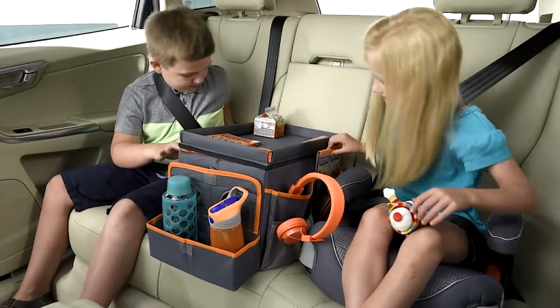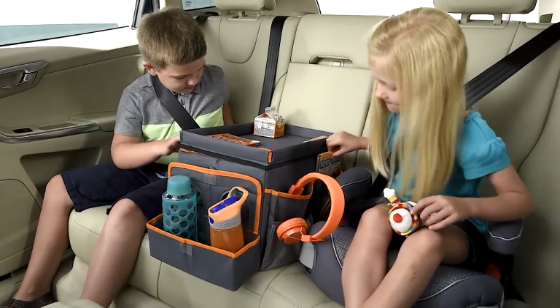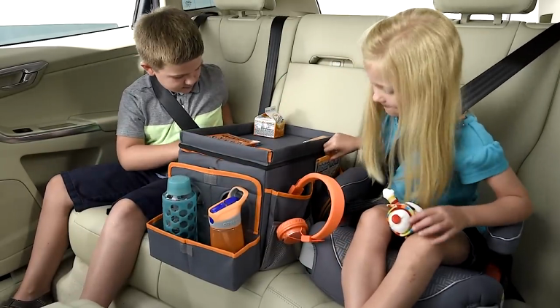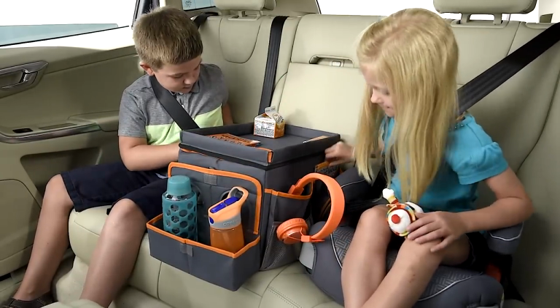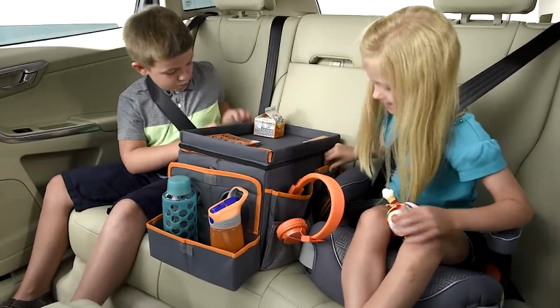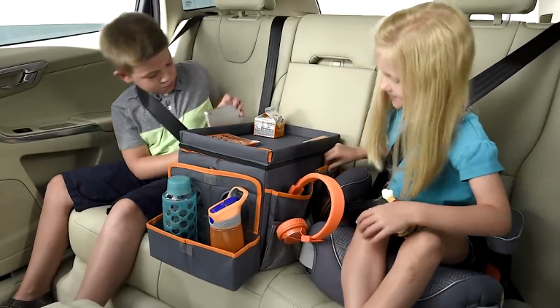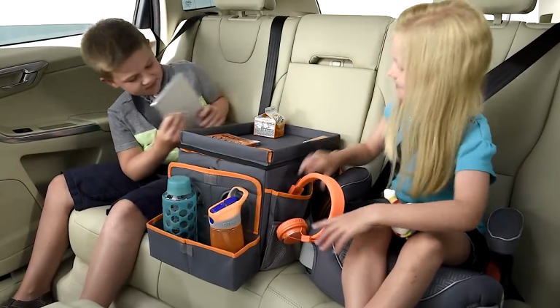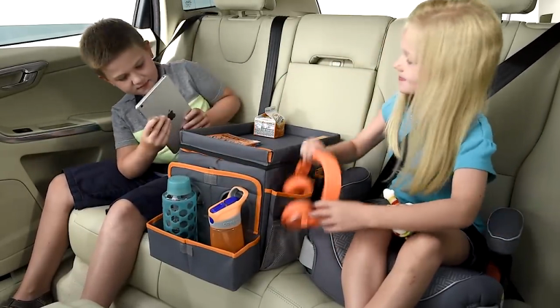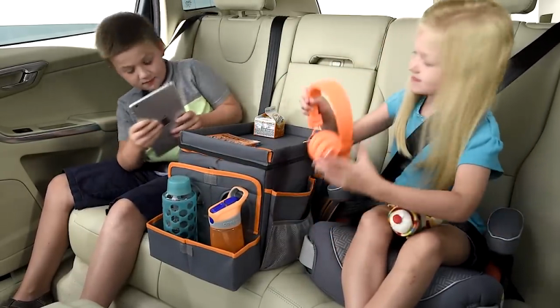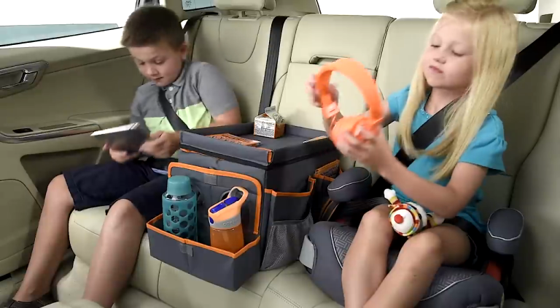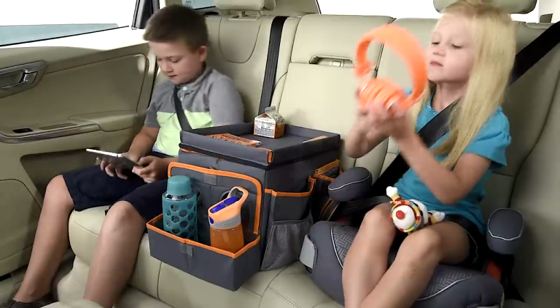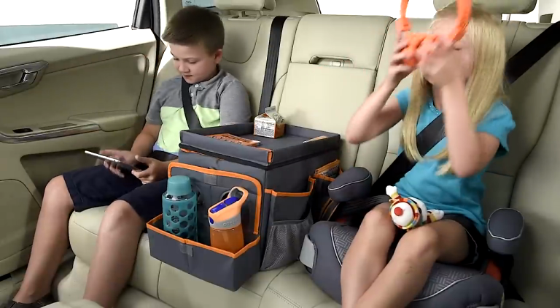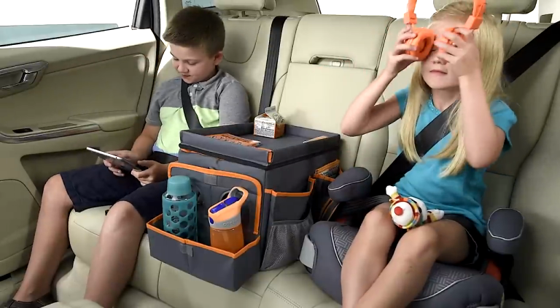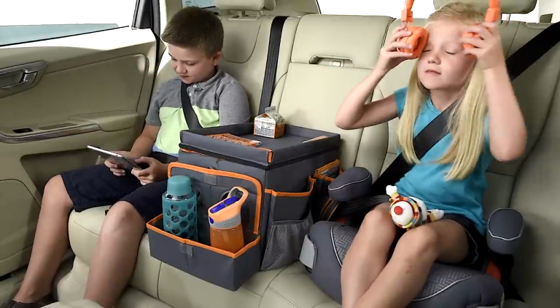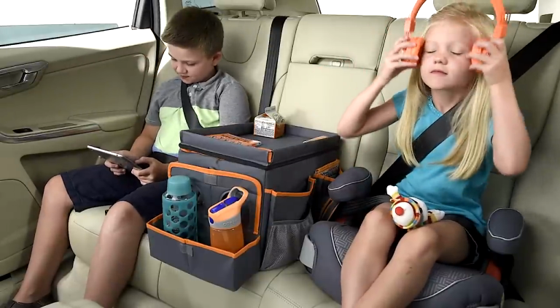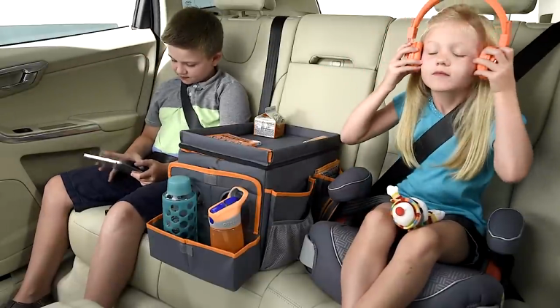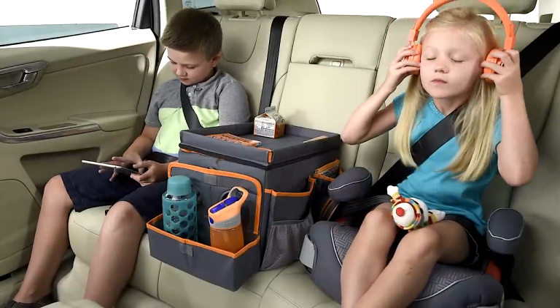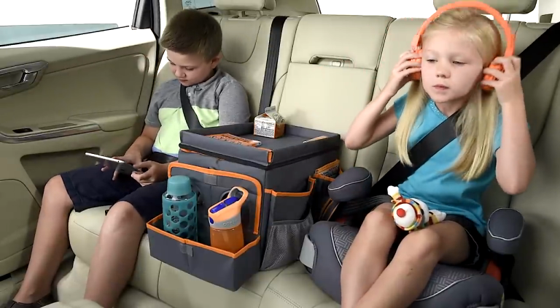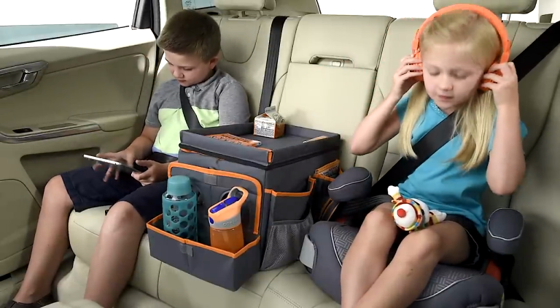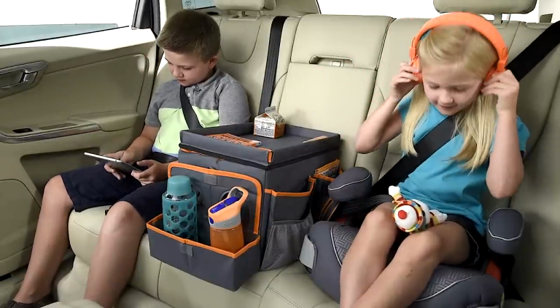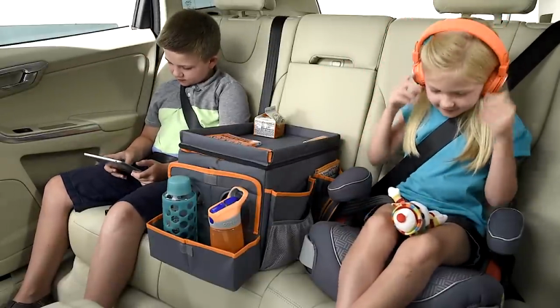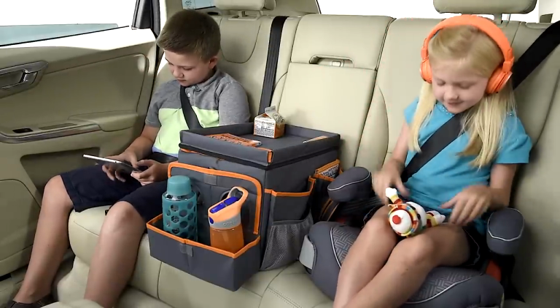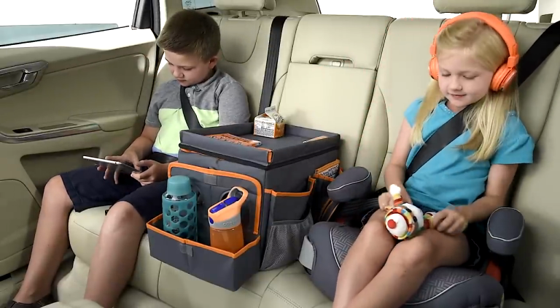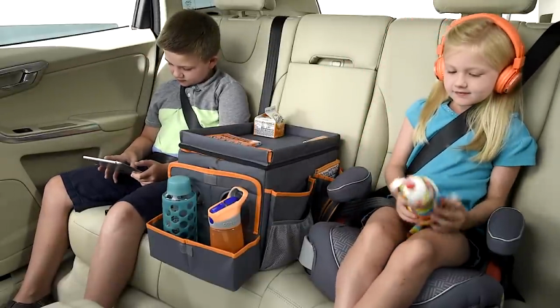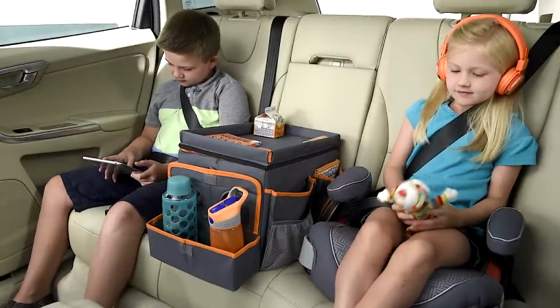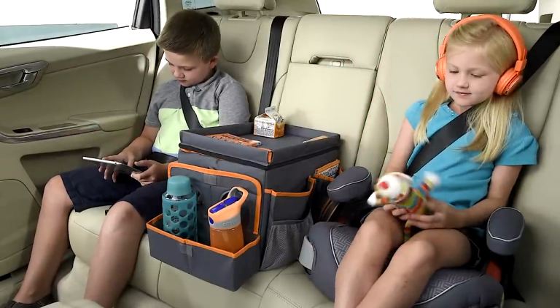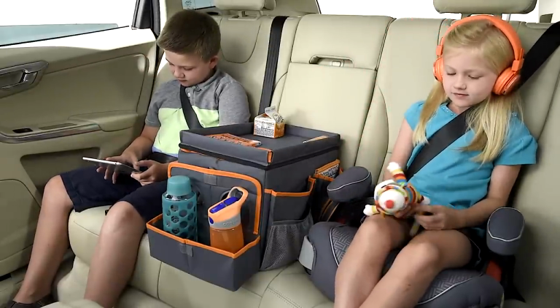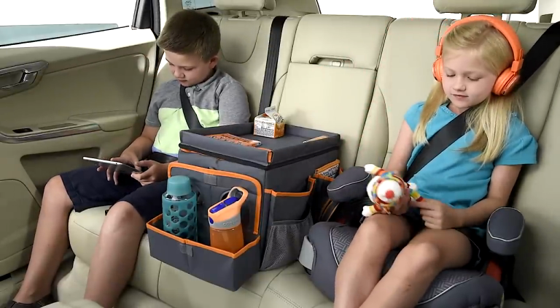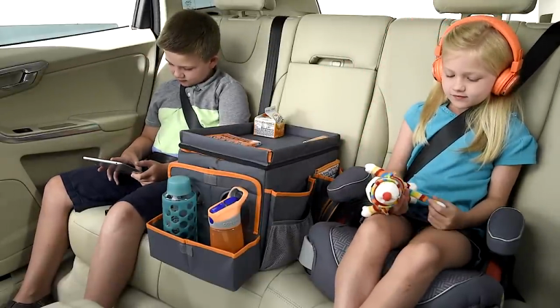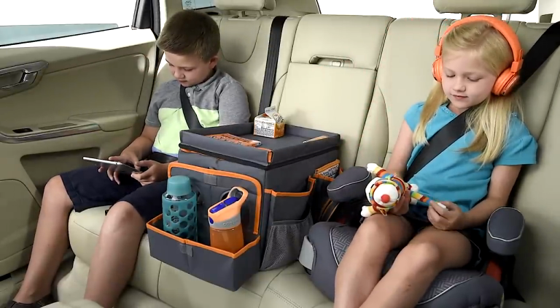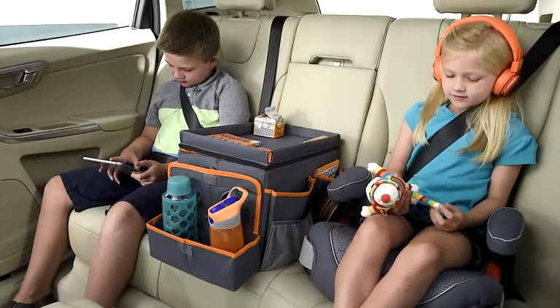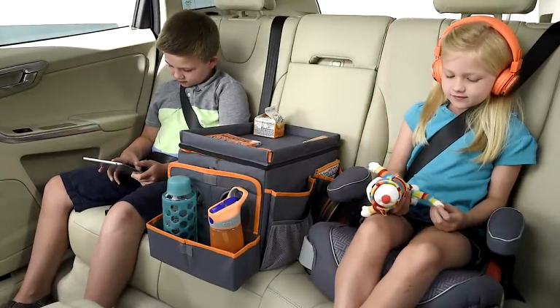A strap prevents the PlayStation from shifting on tight turns or sudden stops, and a removable shoulder strap makes it easy to transport.